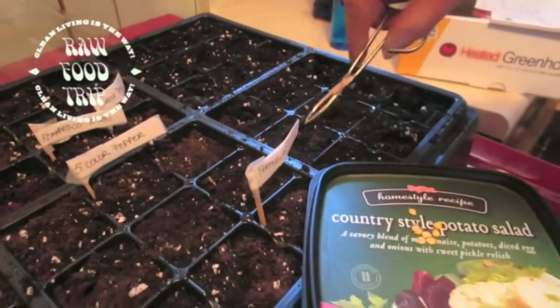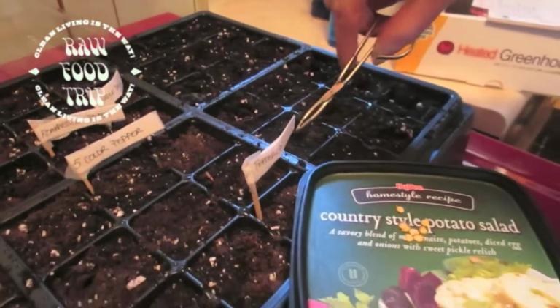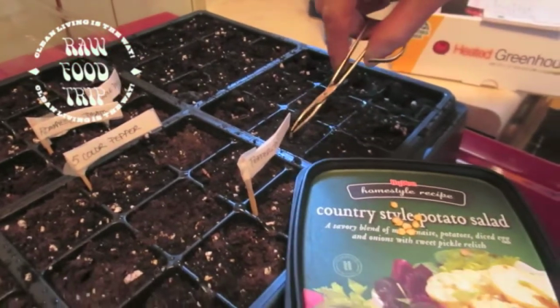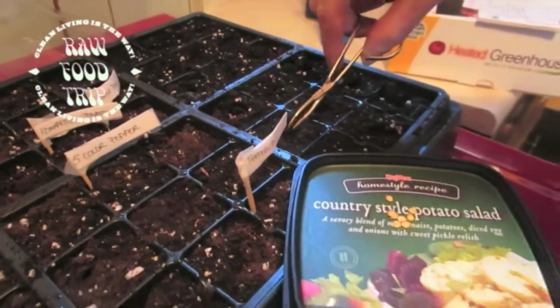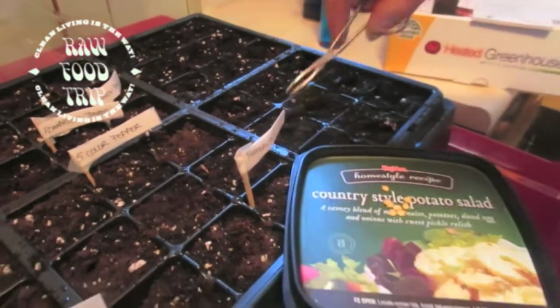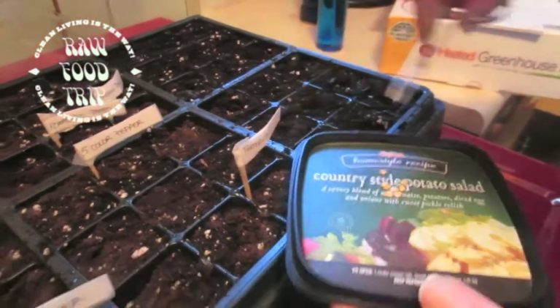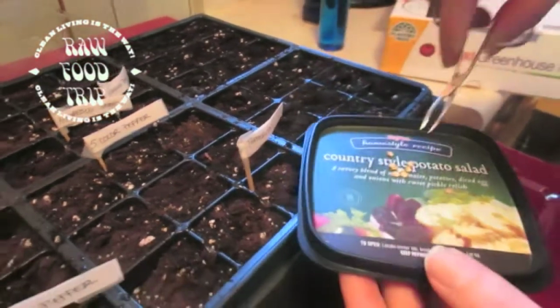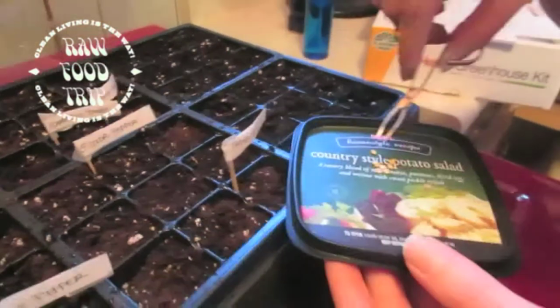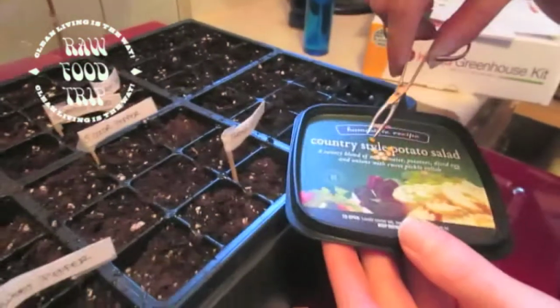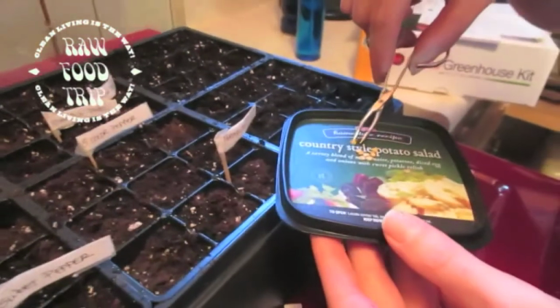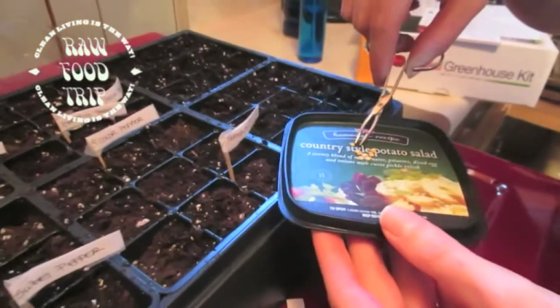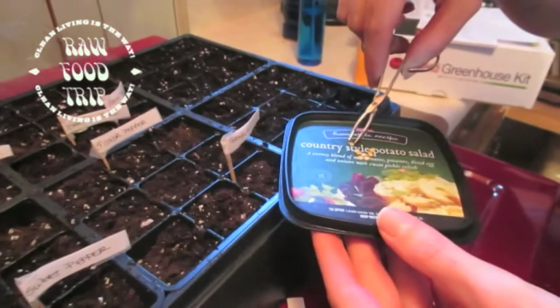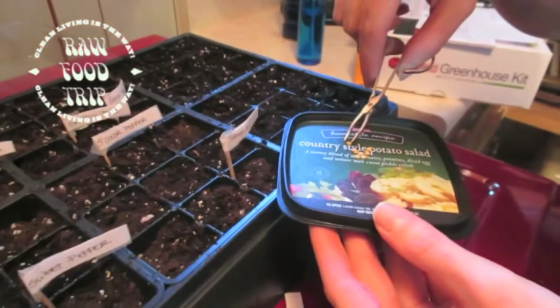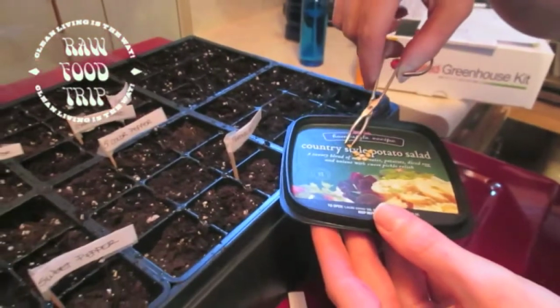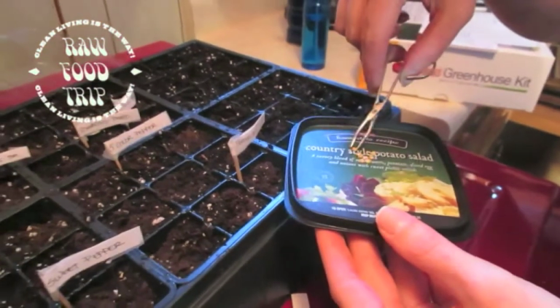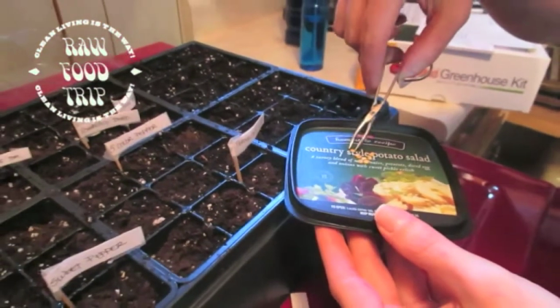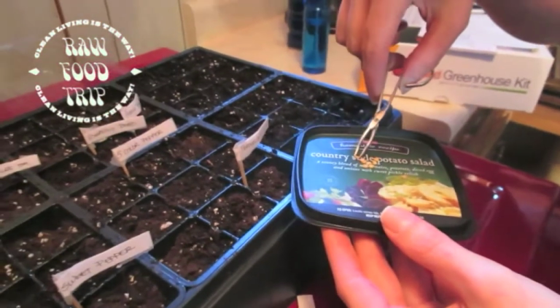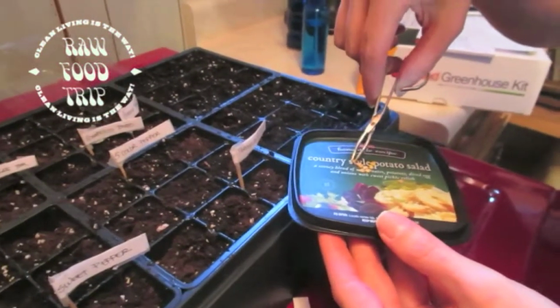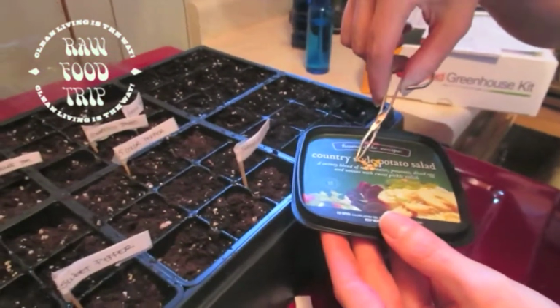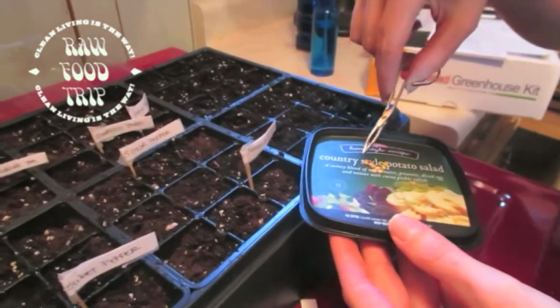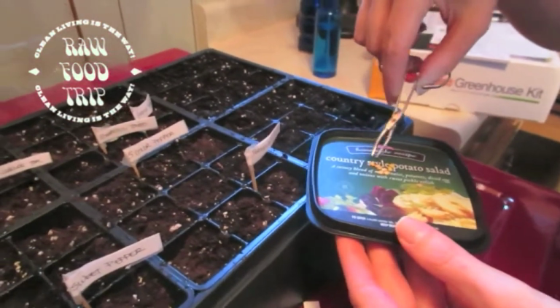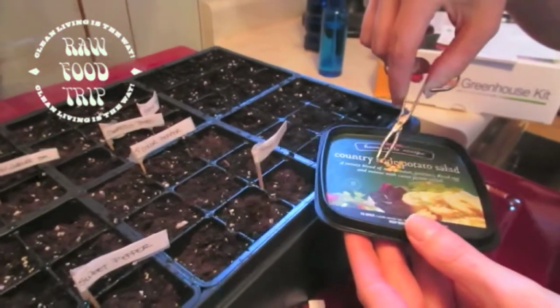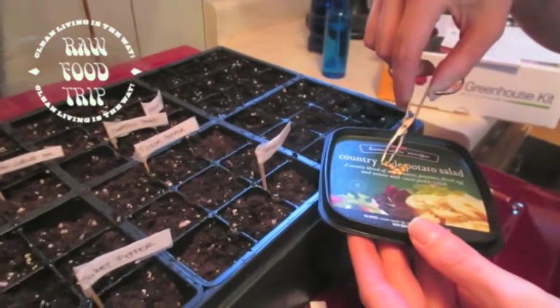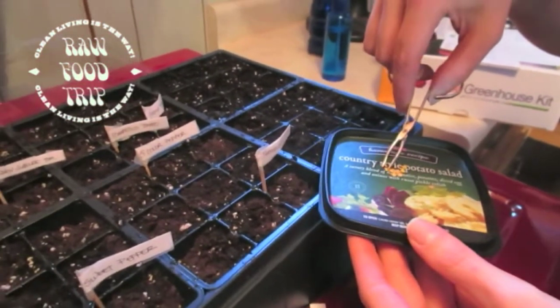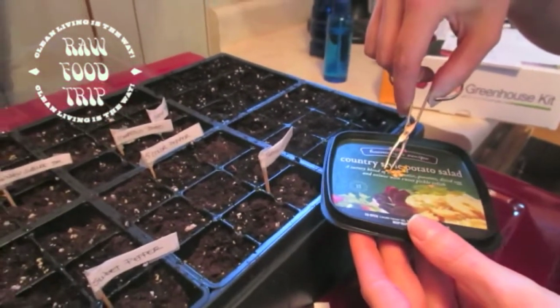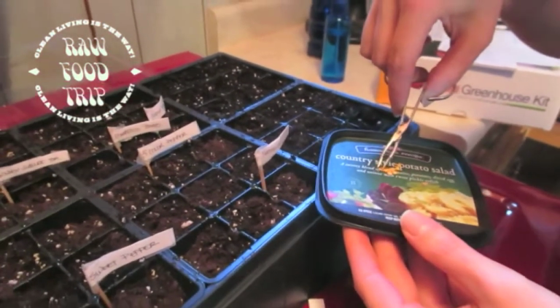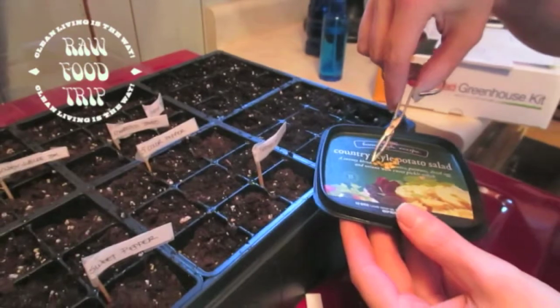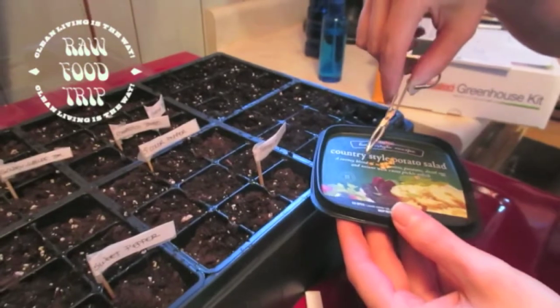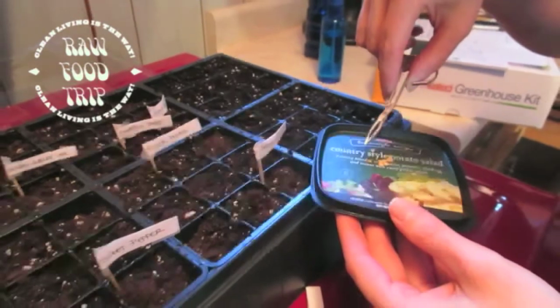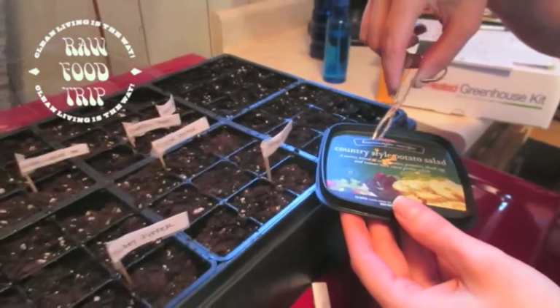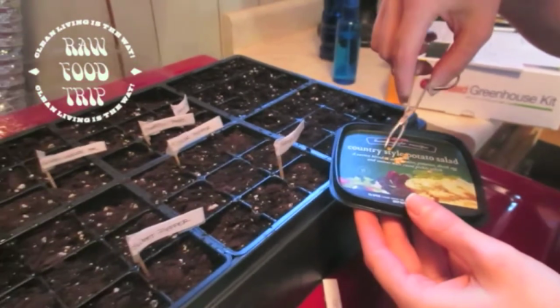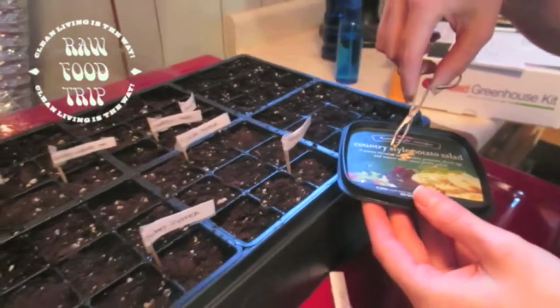What are you planting right now? Habaneros. We just put pepperoncinis in too.